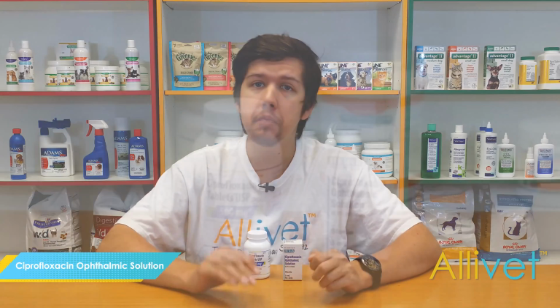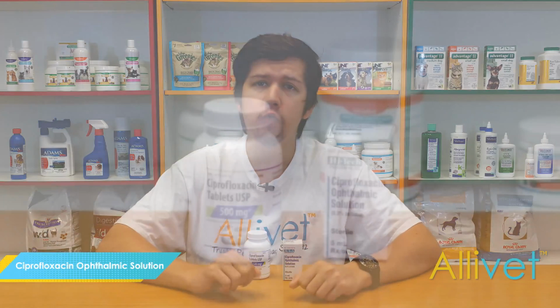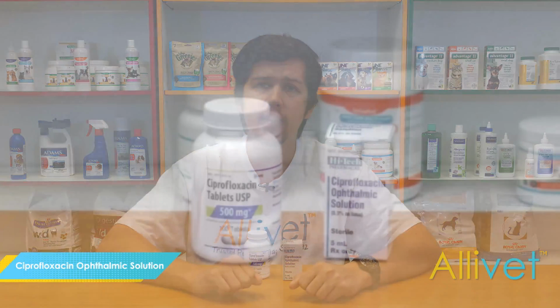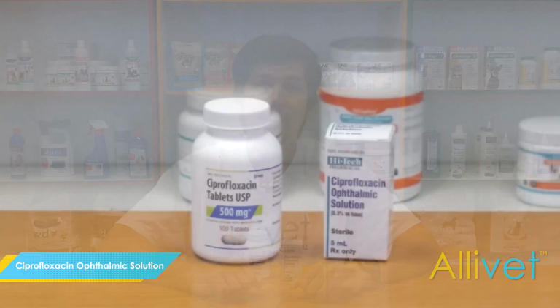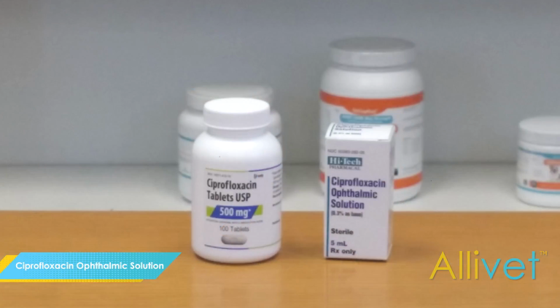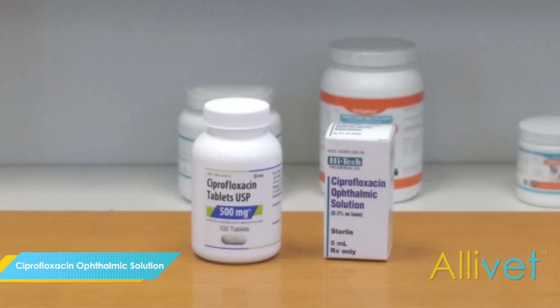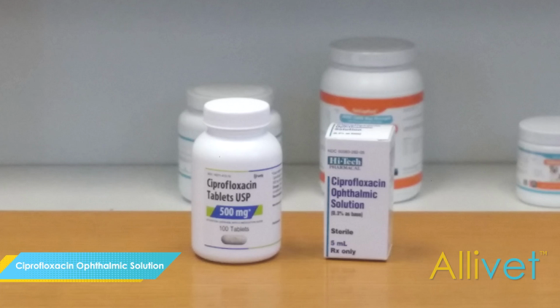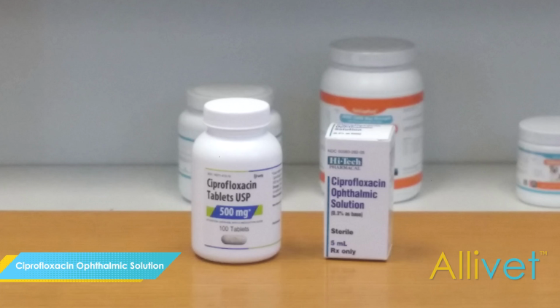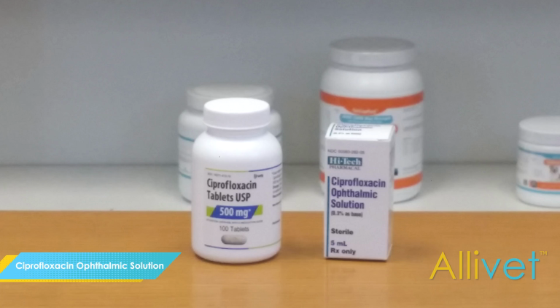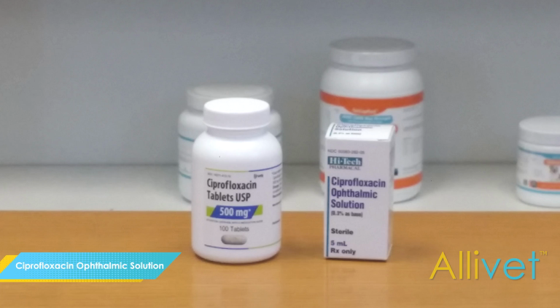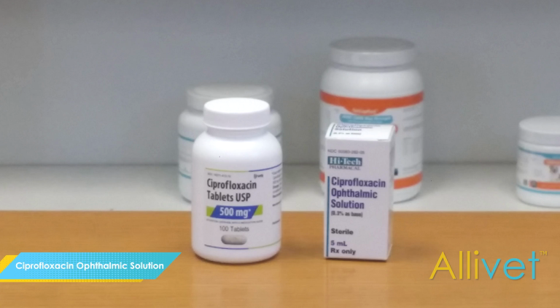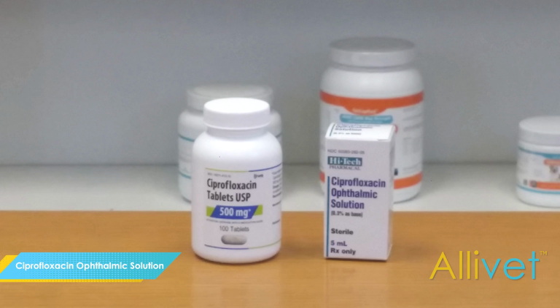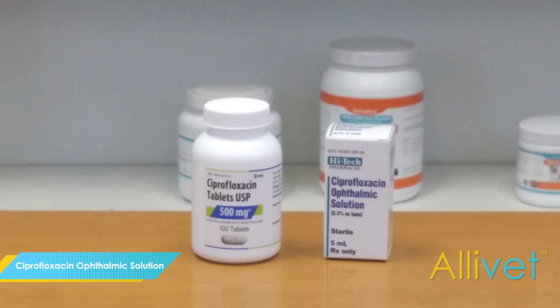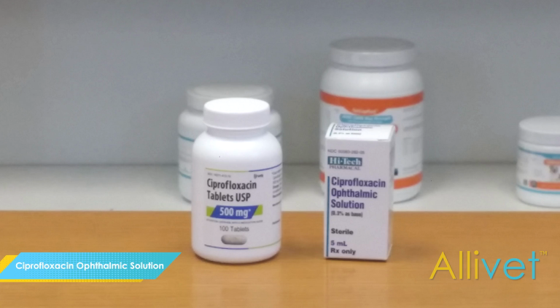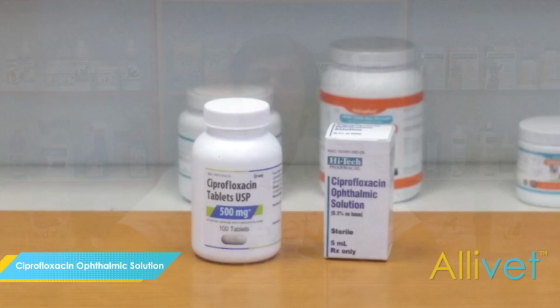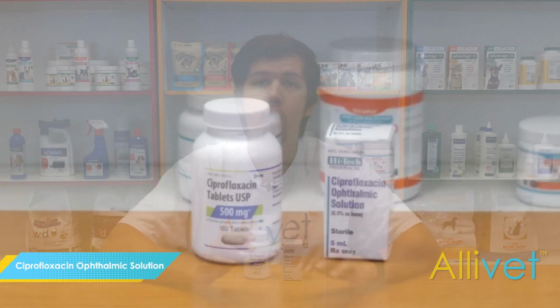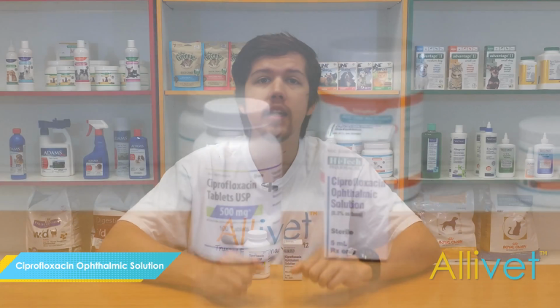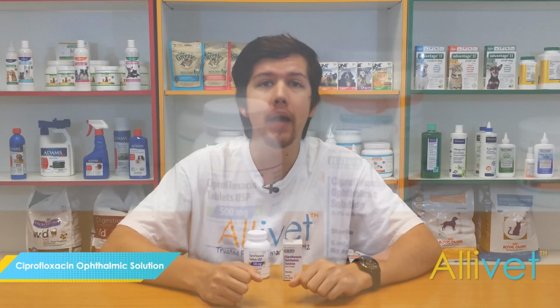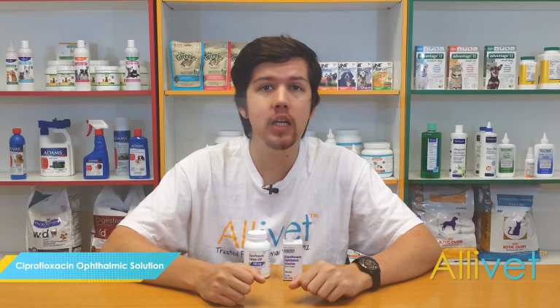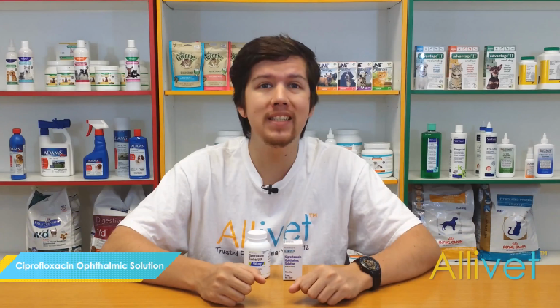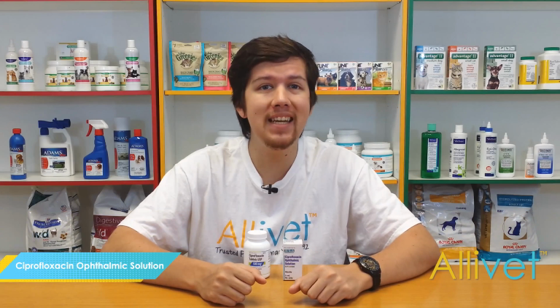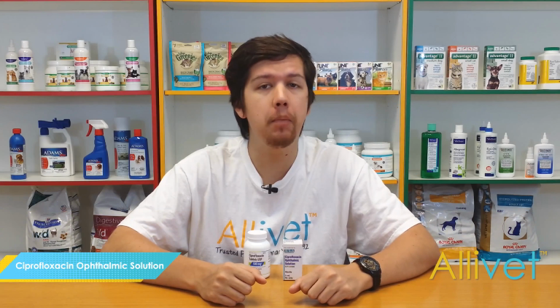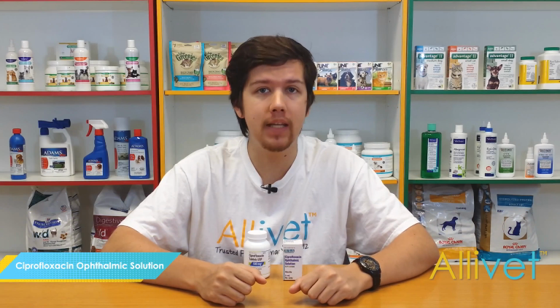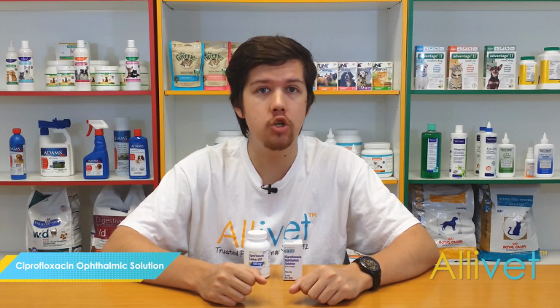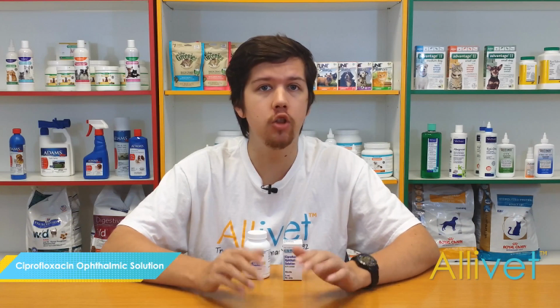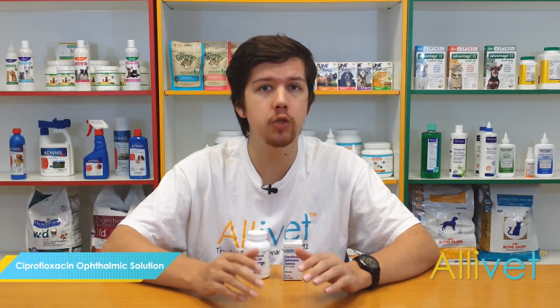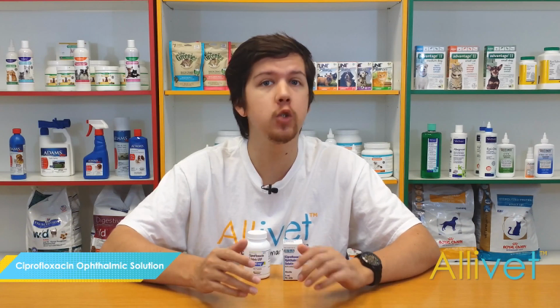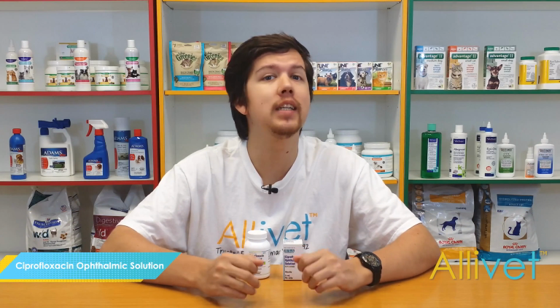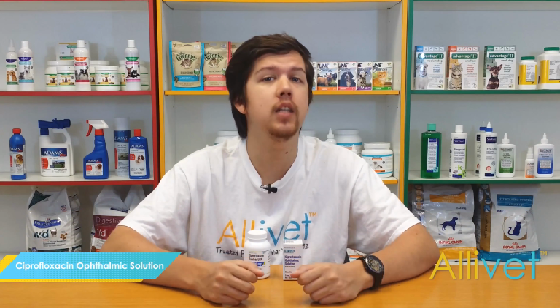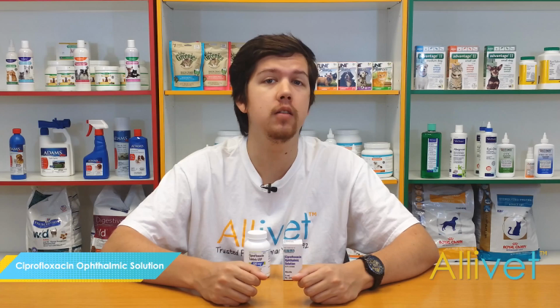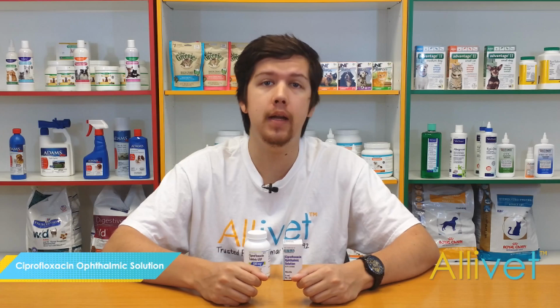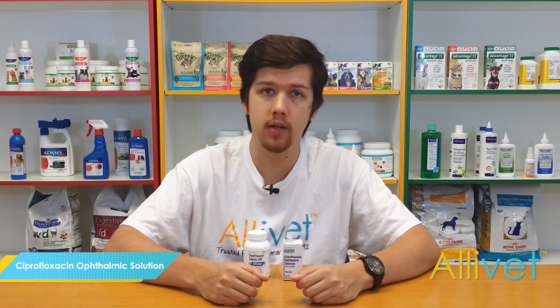Ciprofloxacin is a fluoroquinolone that works by blocking the bacteria's DNA replication, thus resulting in the death of the bacteria.